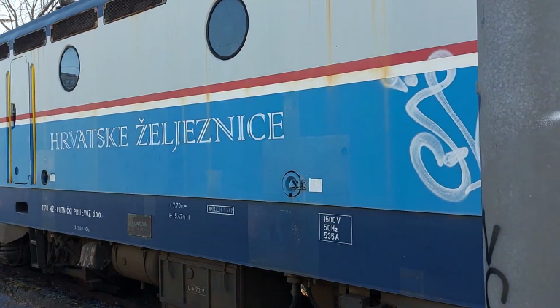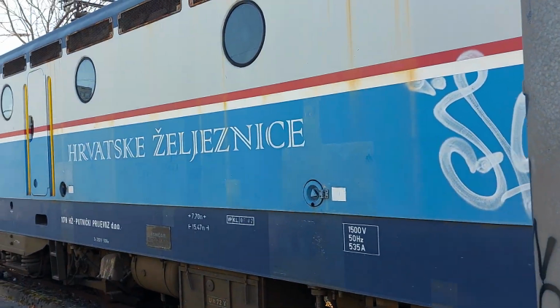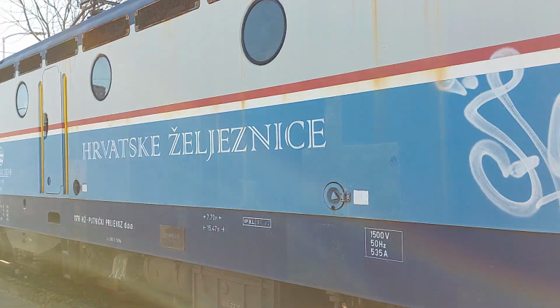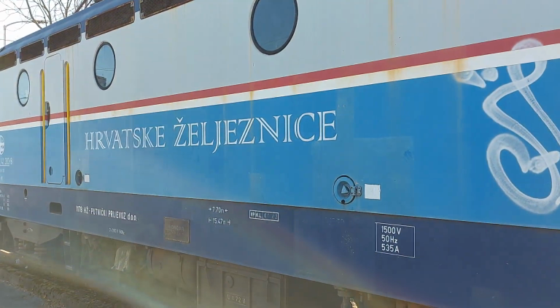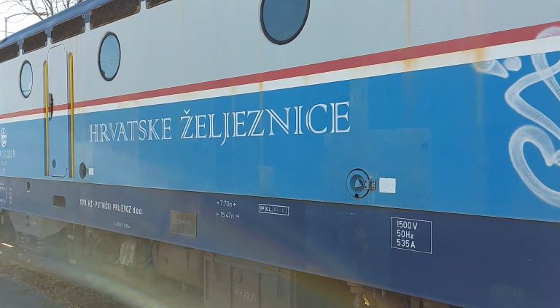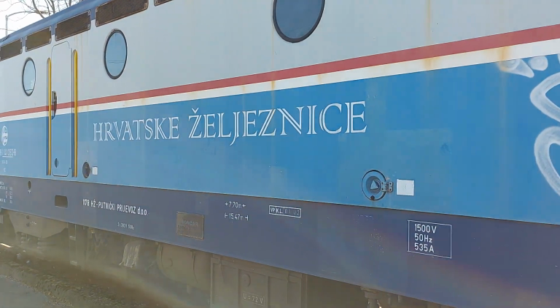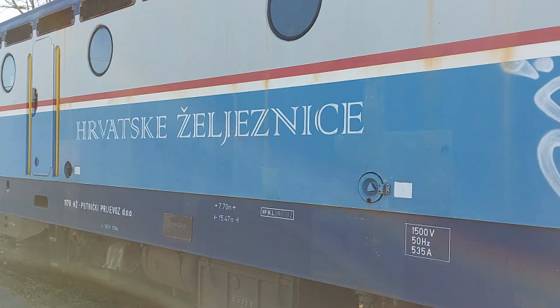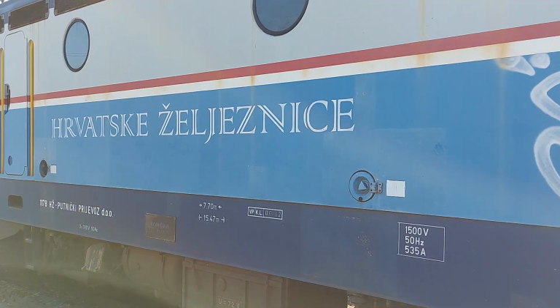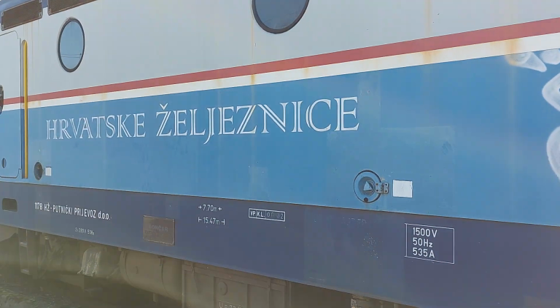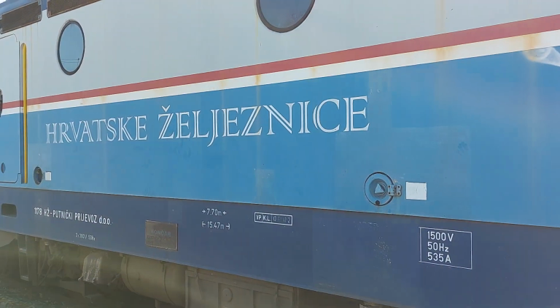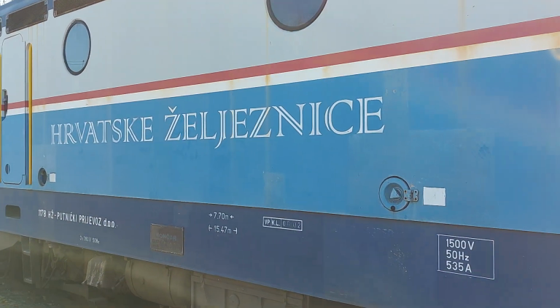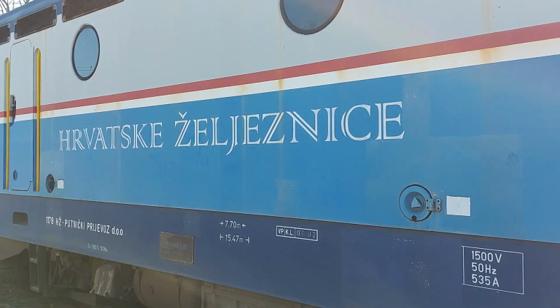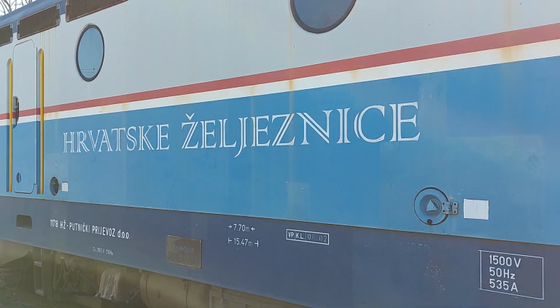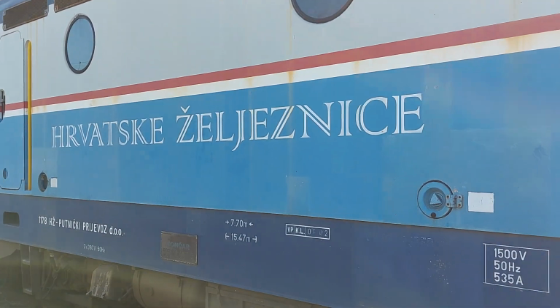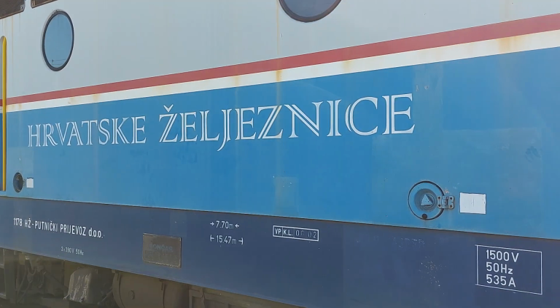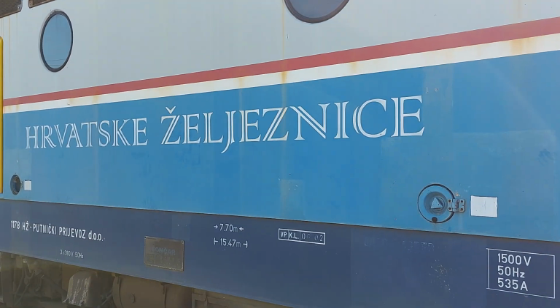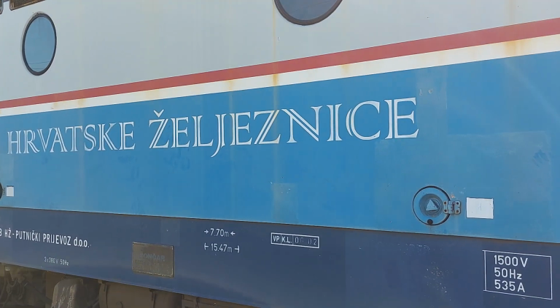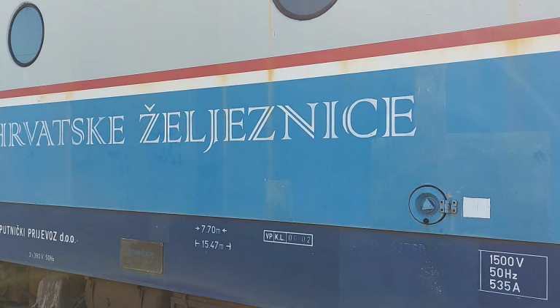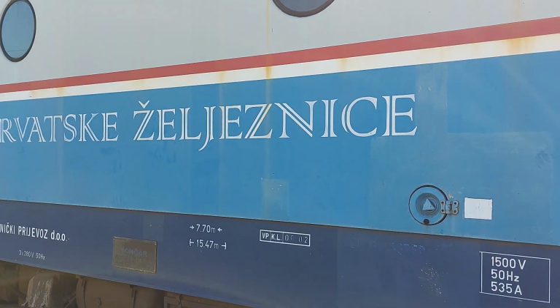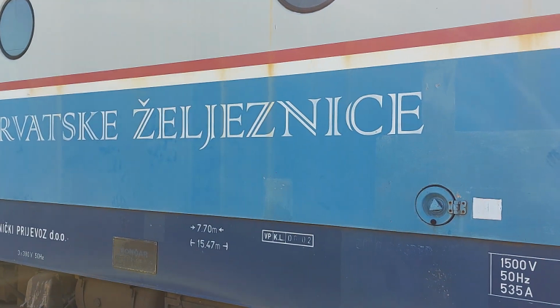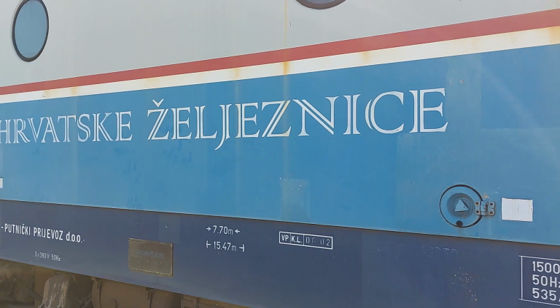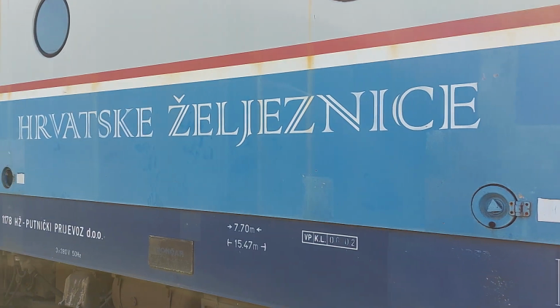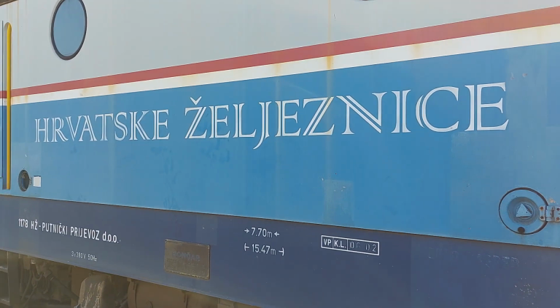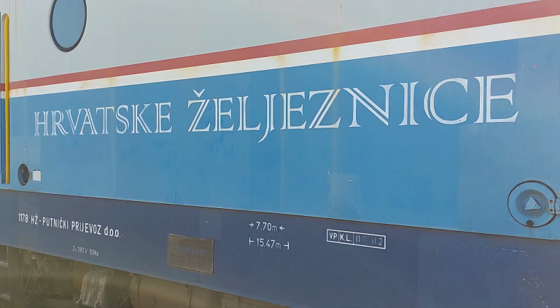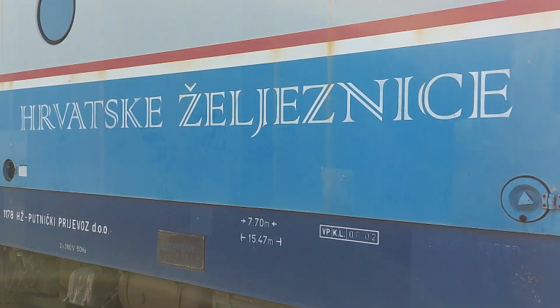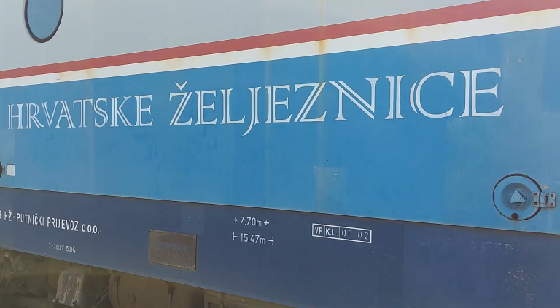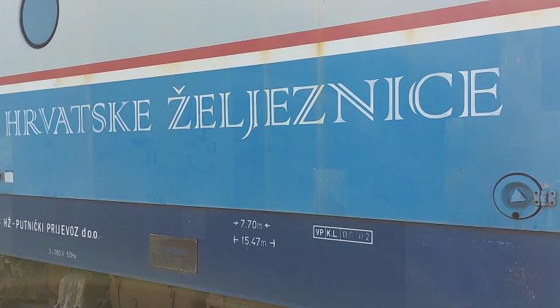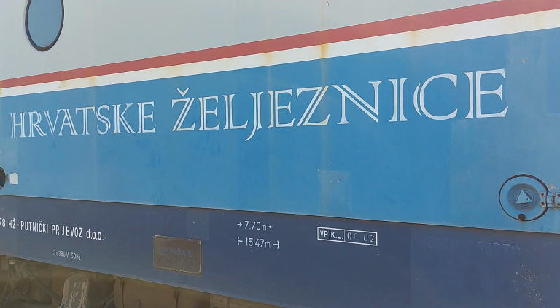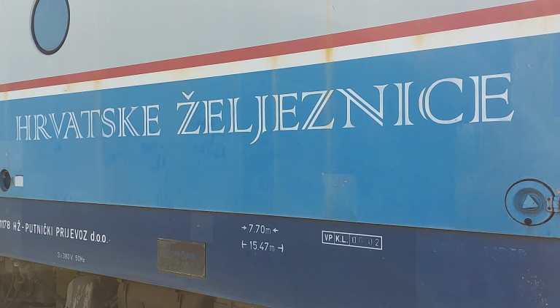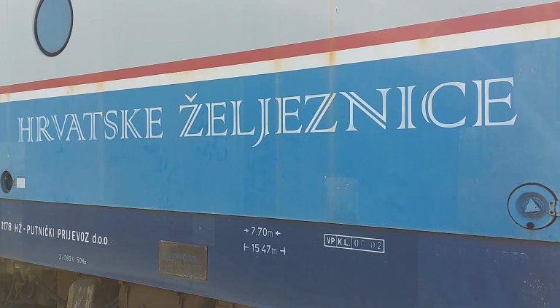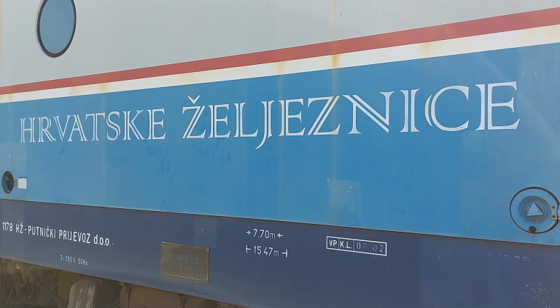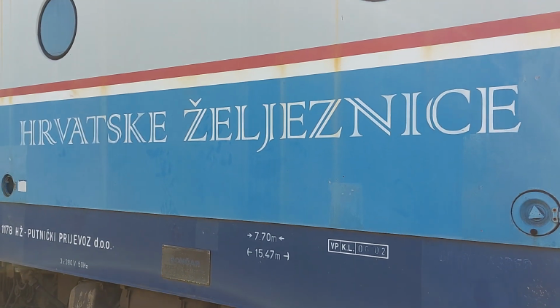What we can see here is an old logo of Croatian railroads.